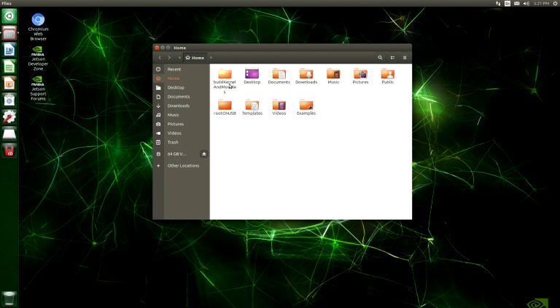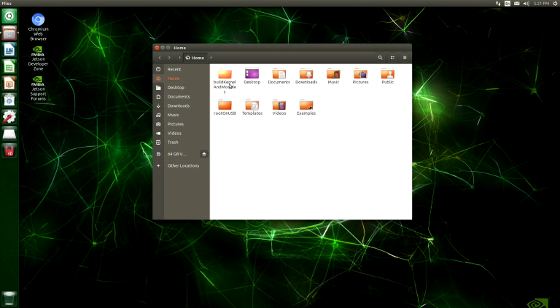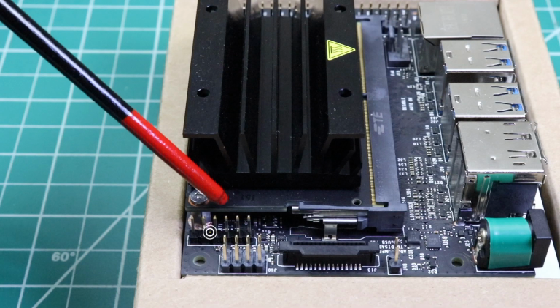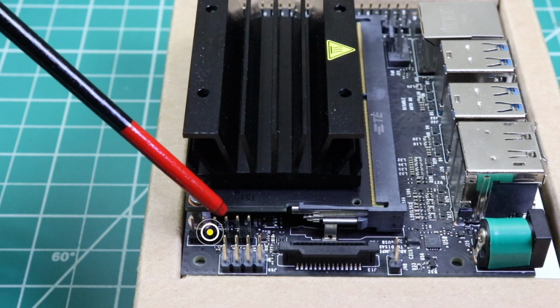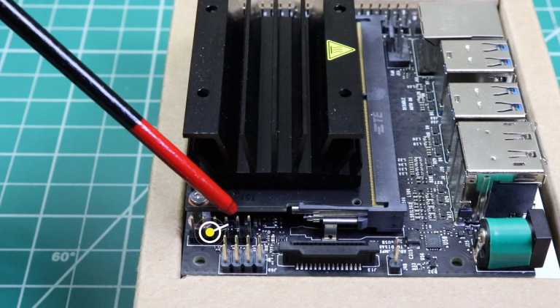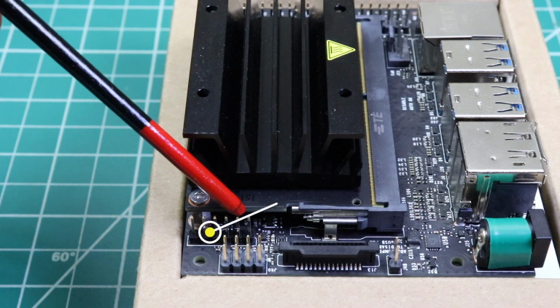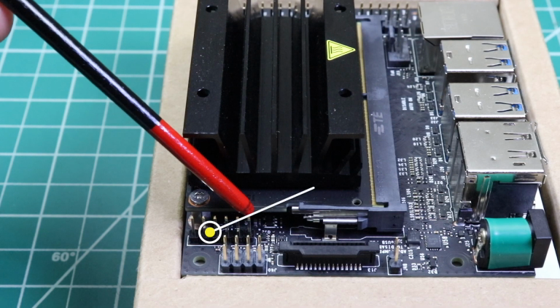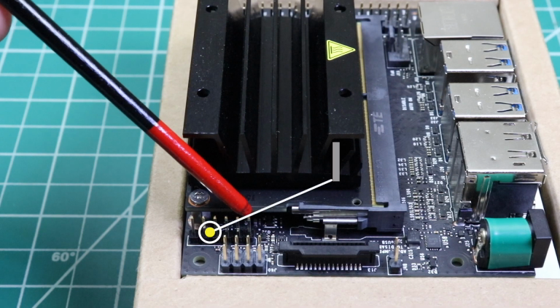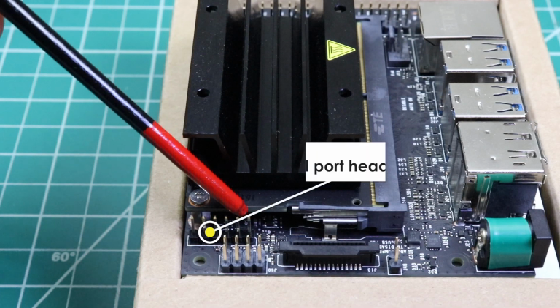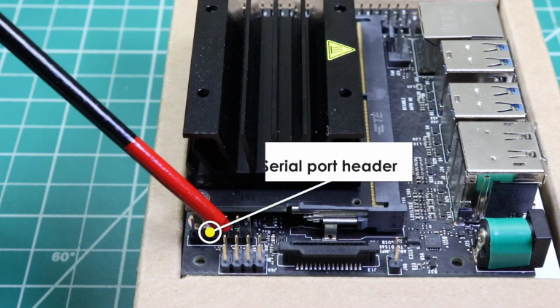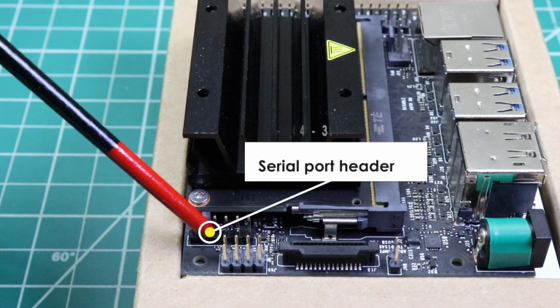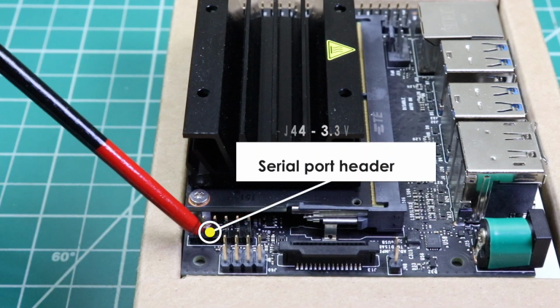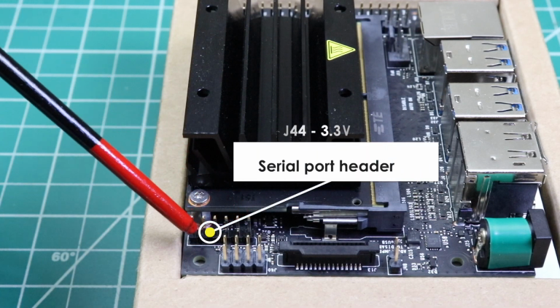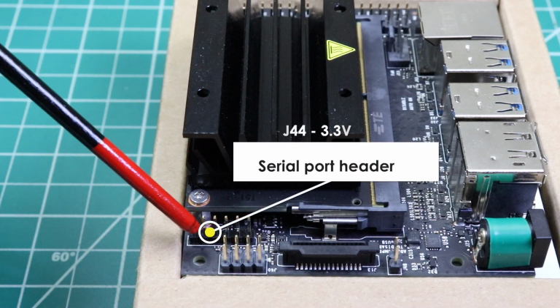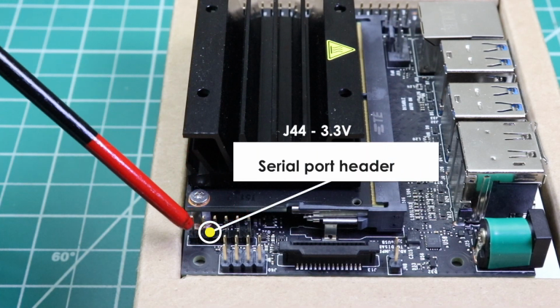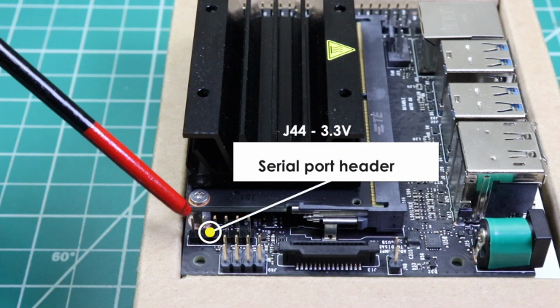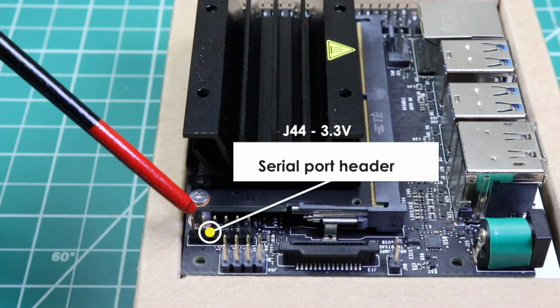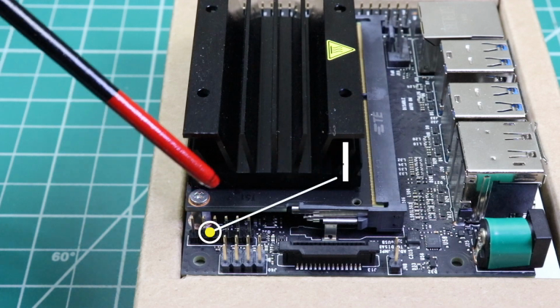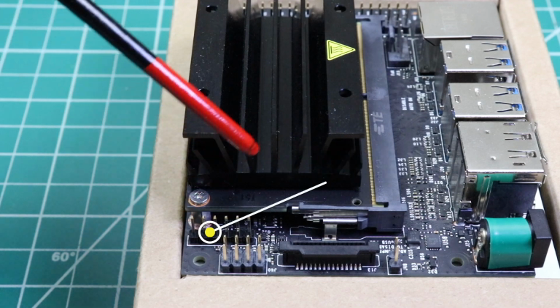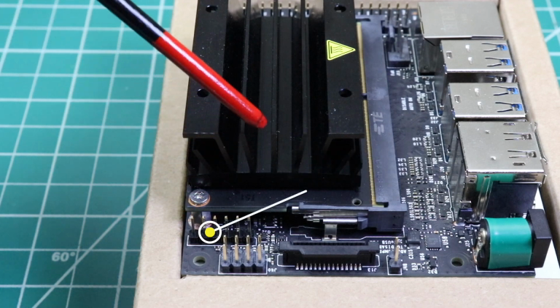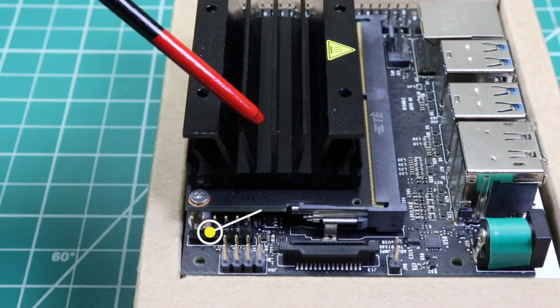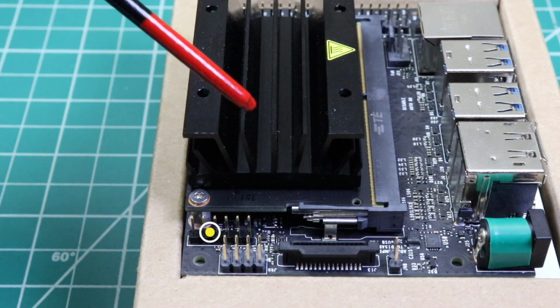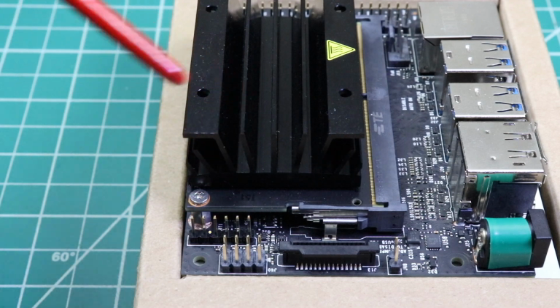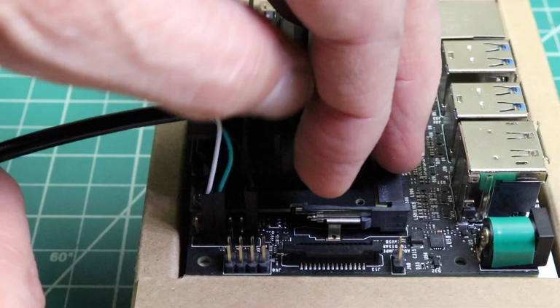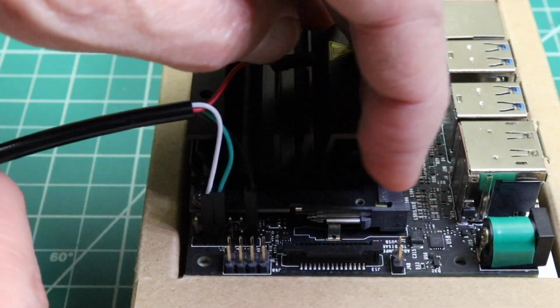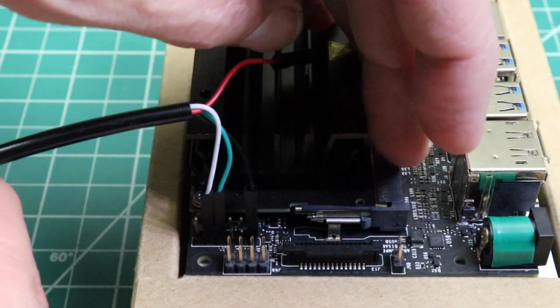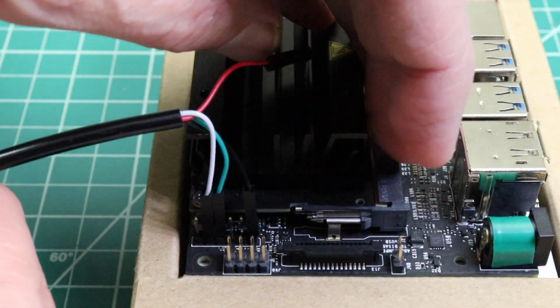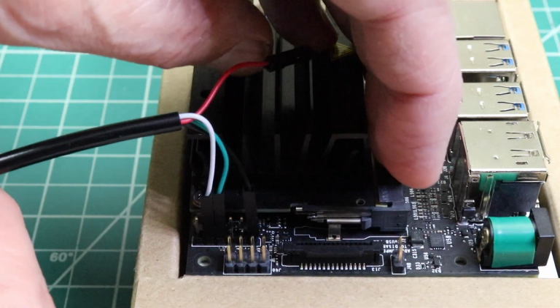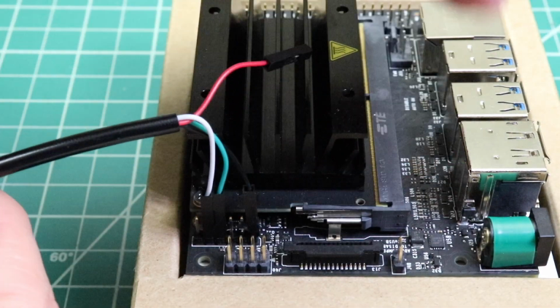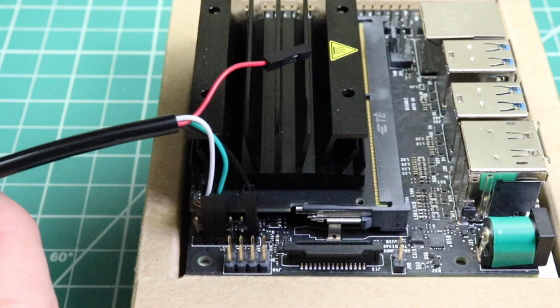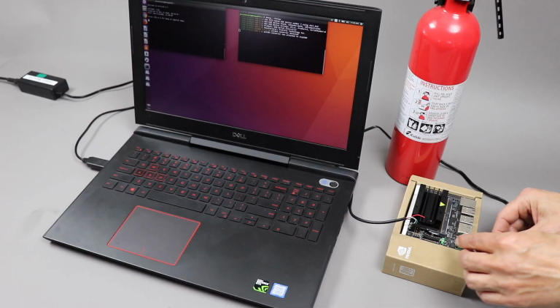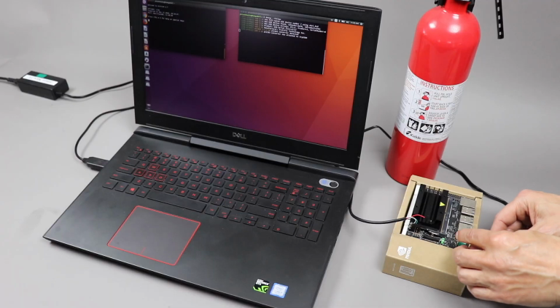If you have issues when you reboot the system, you may need the serial console to help you debug. I'll leave a link up here.